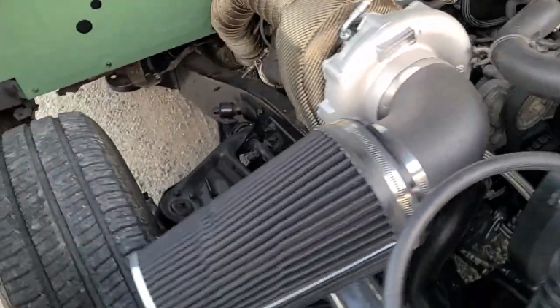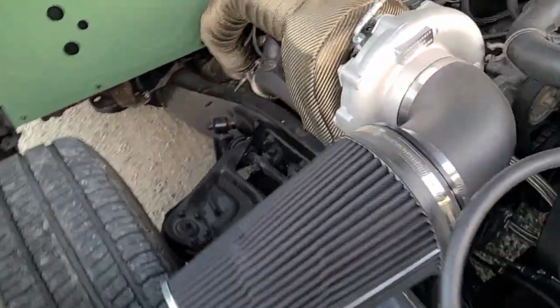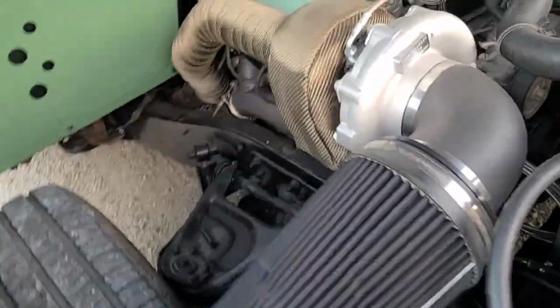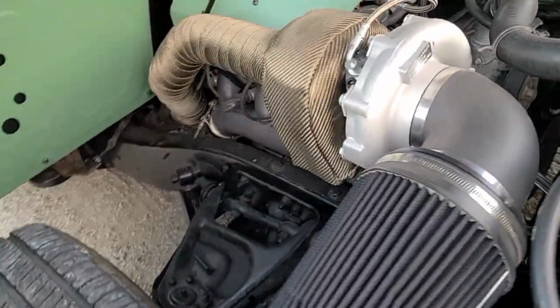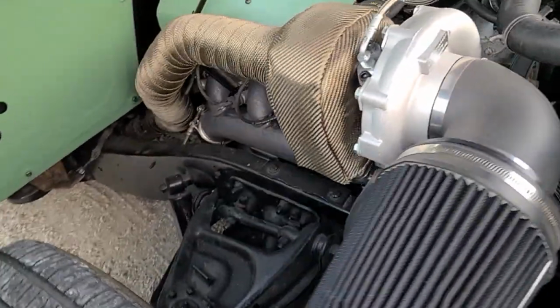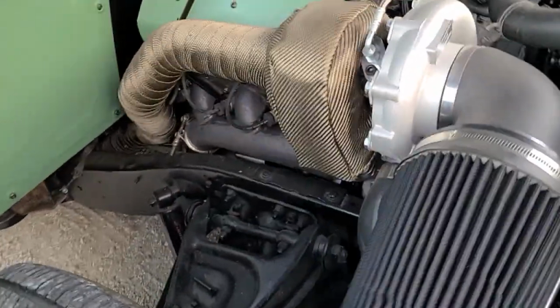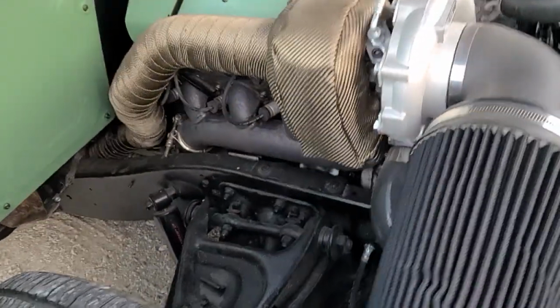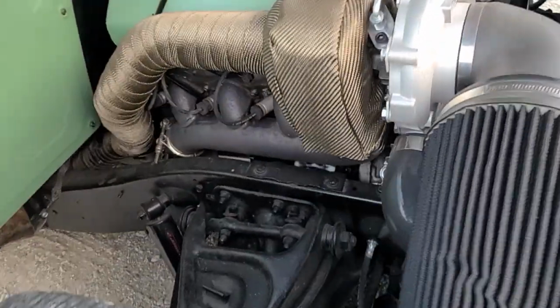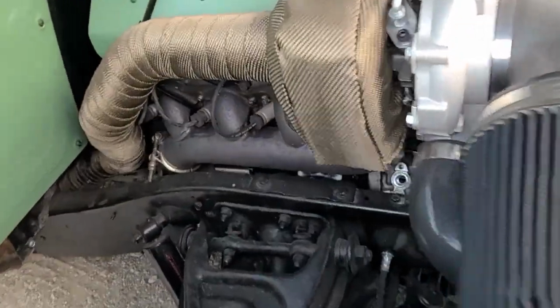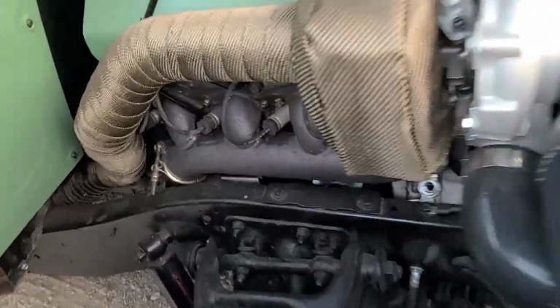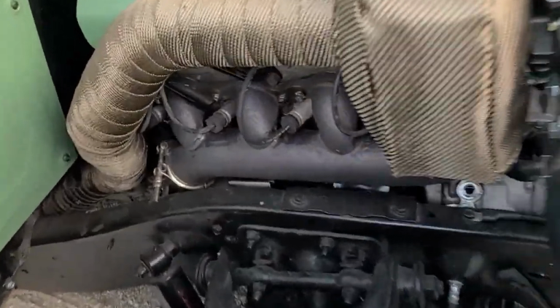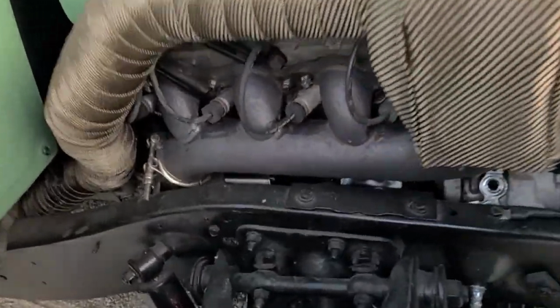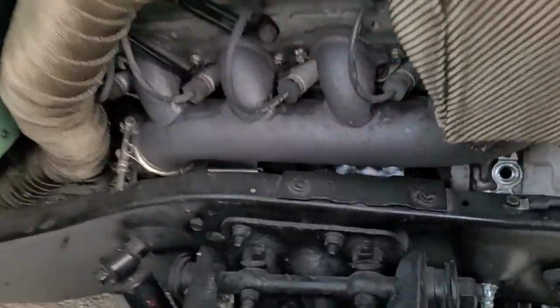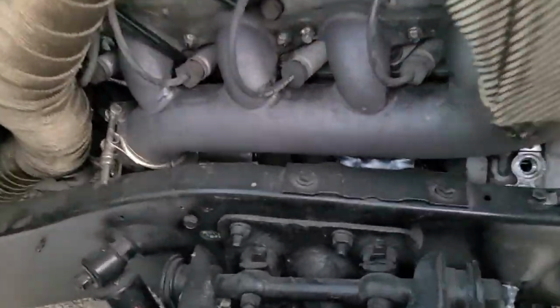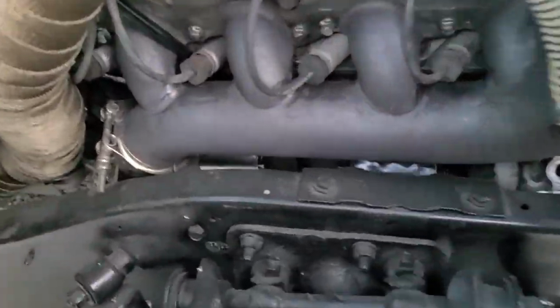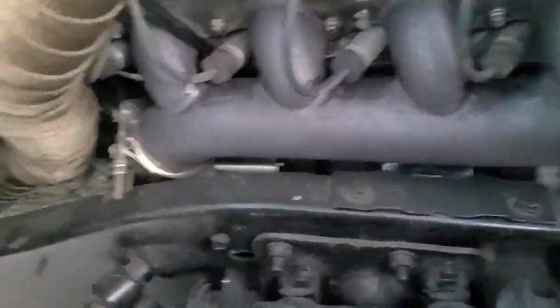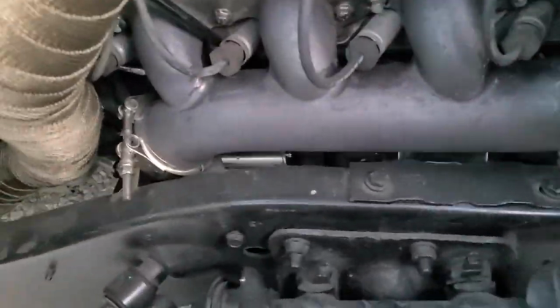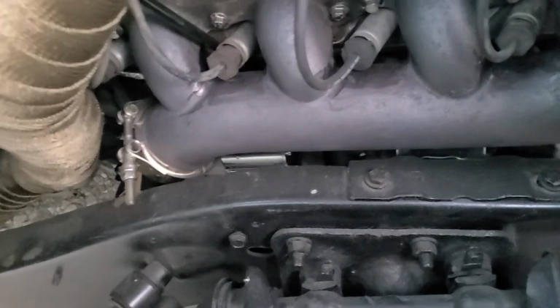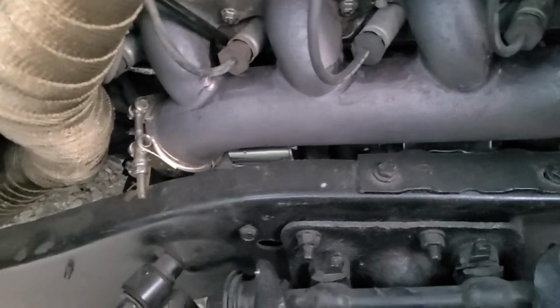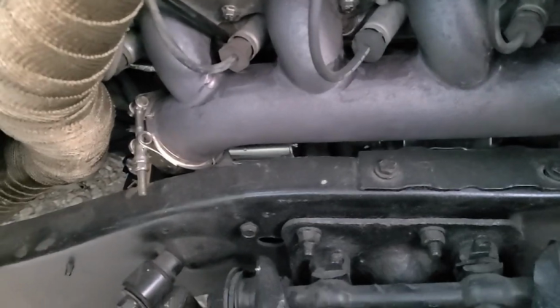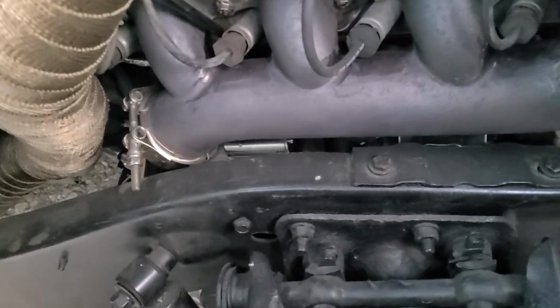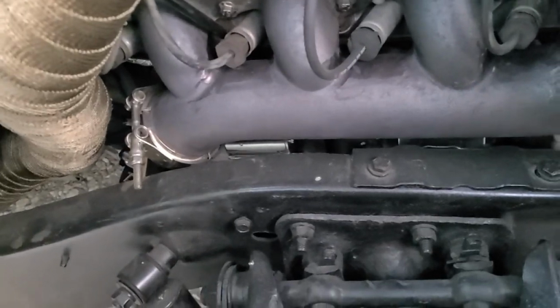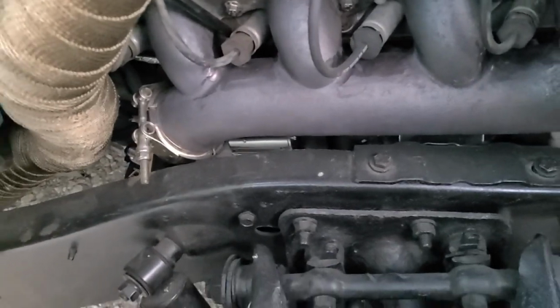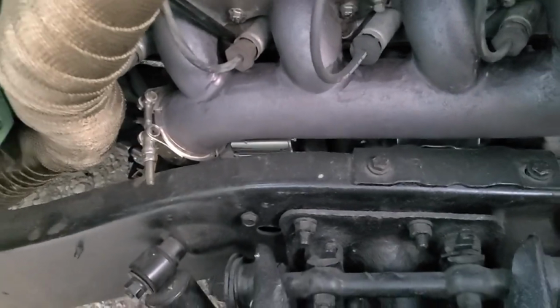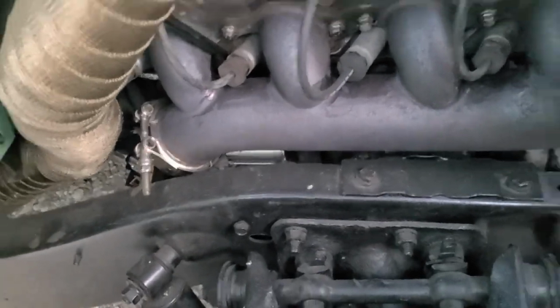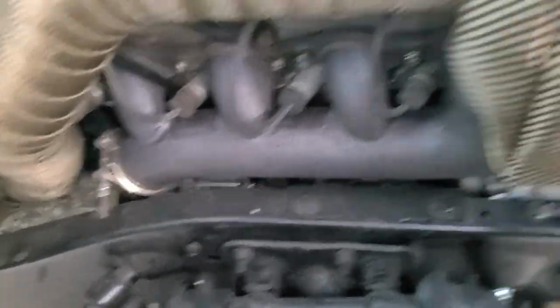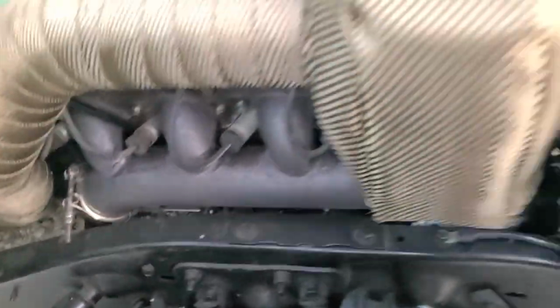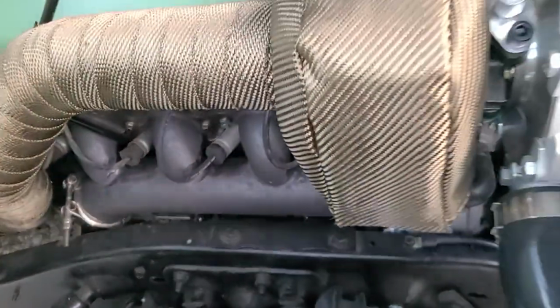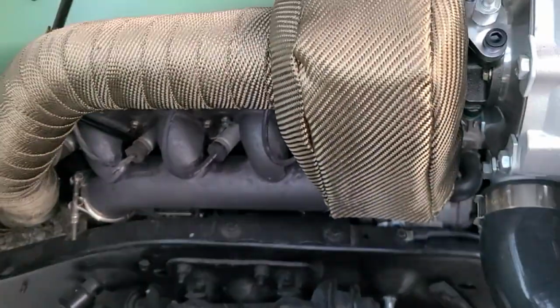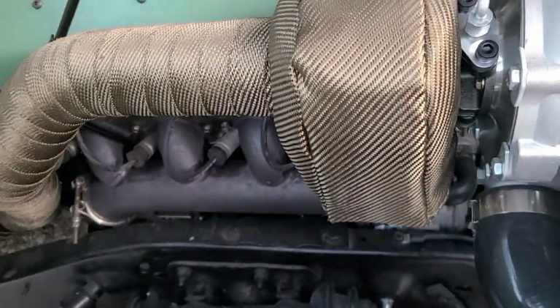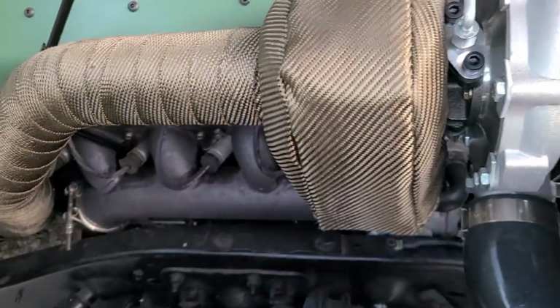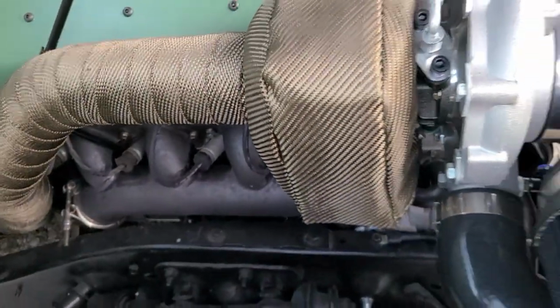This is the eBay exhaust manifold — fits pretty good on the chassis.